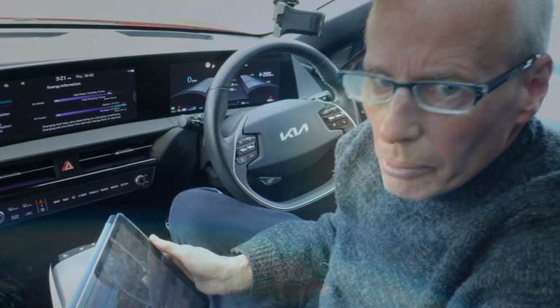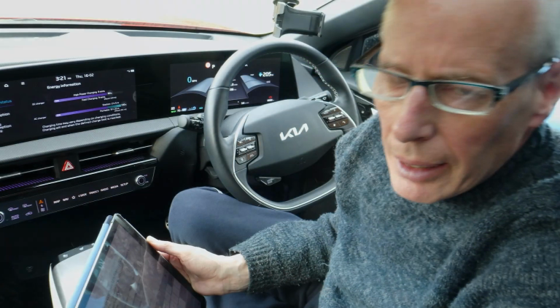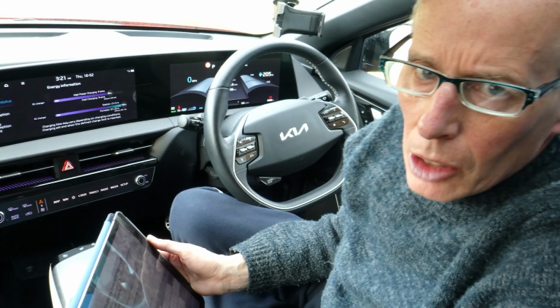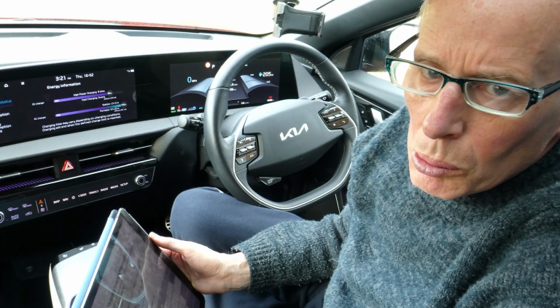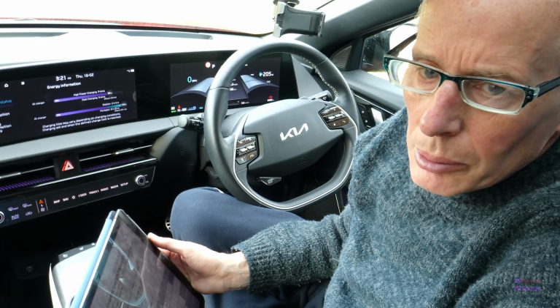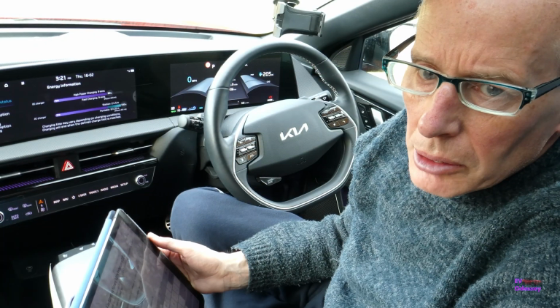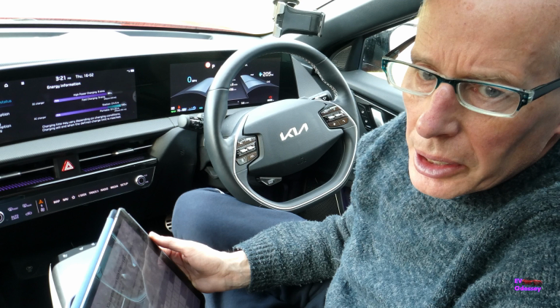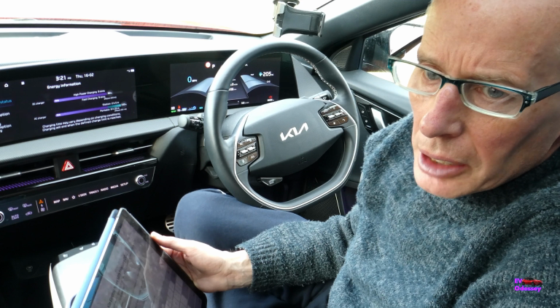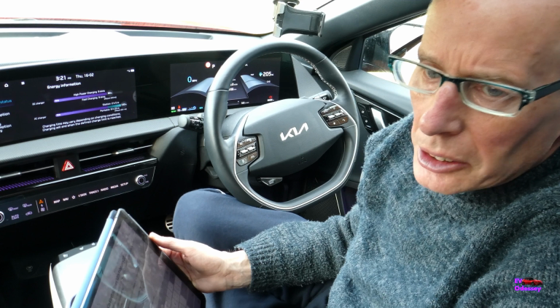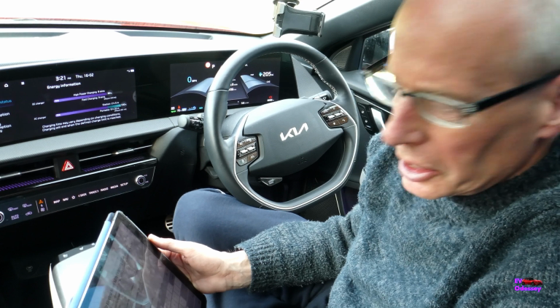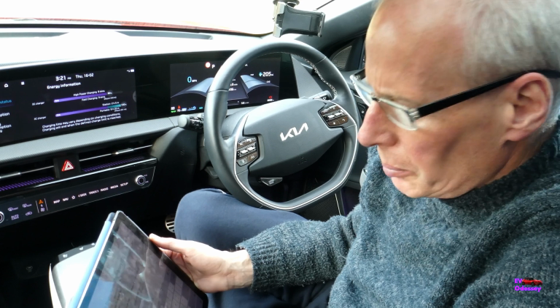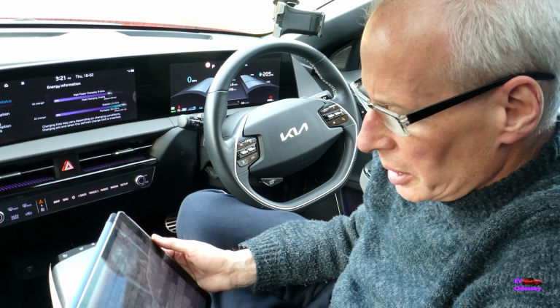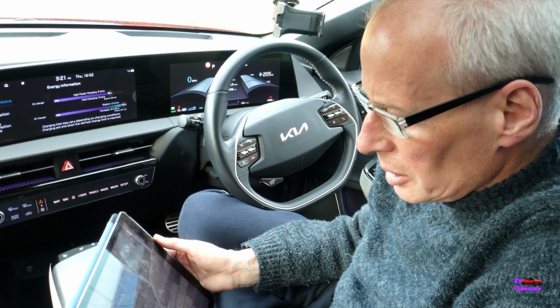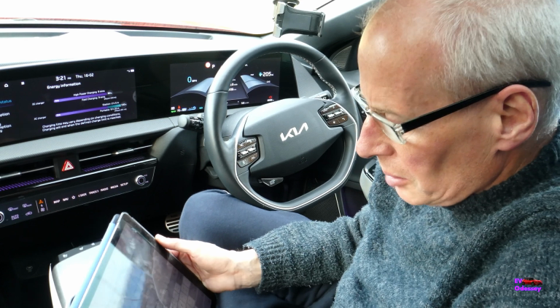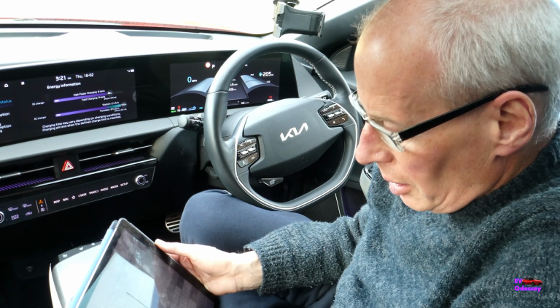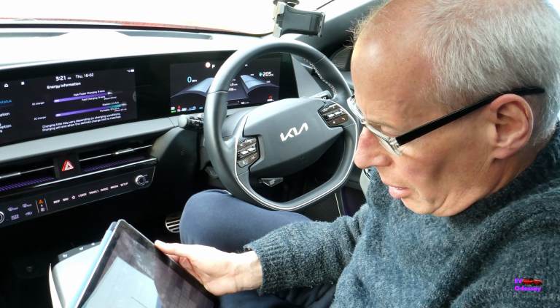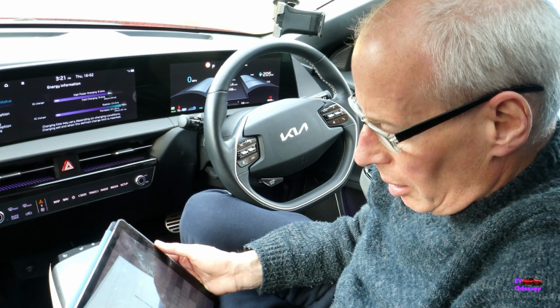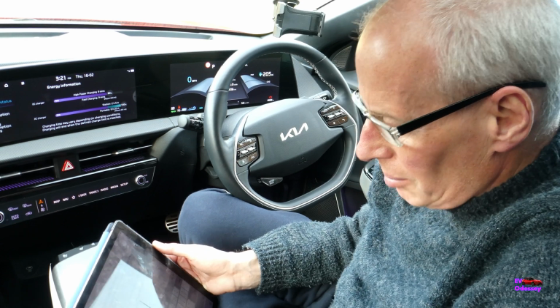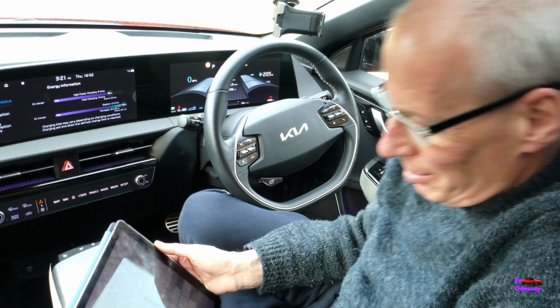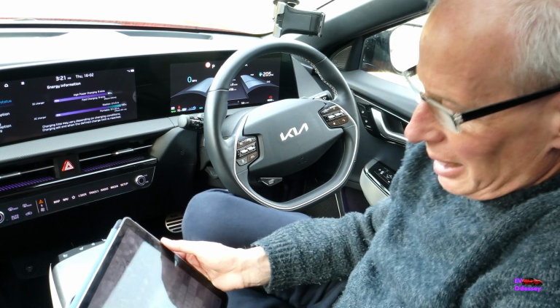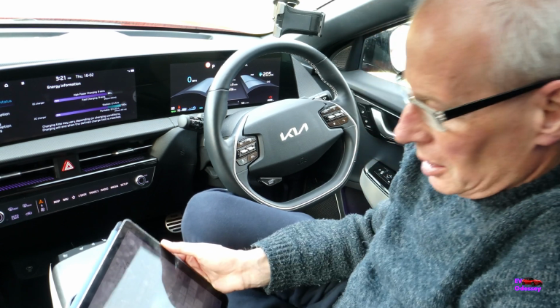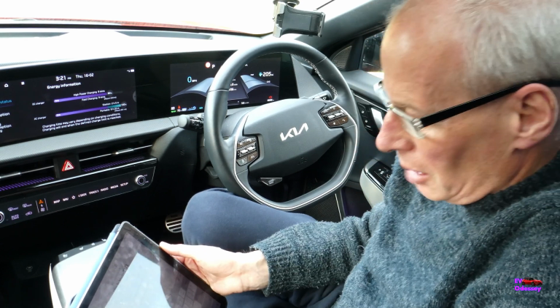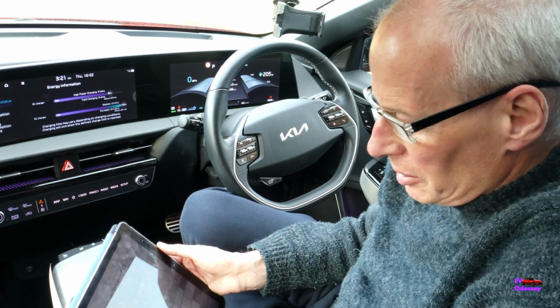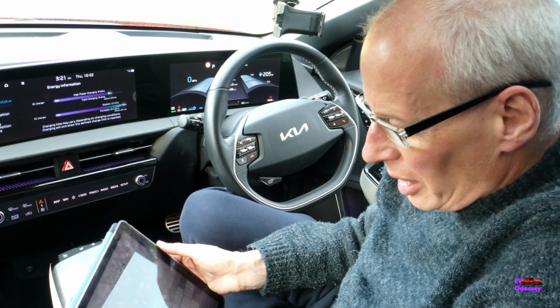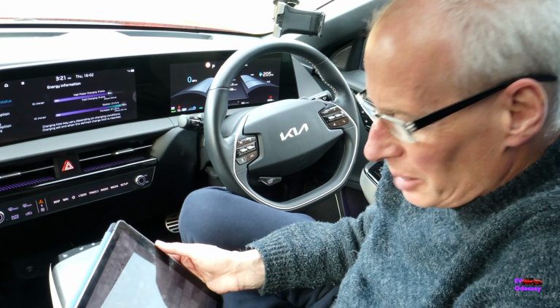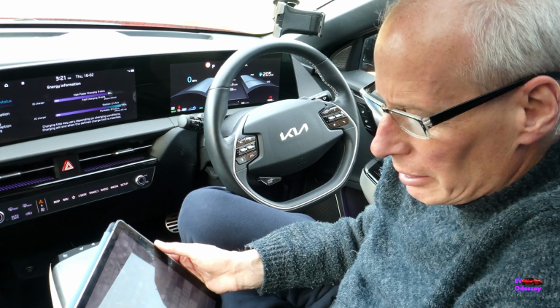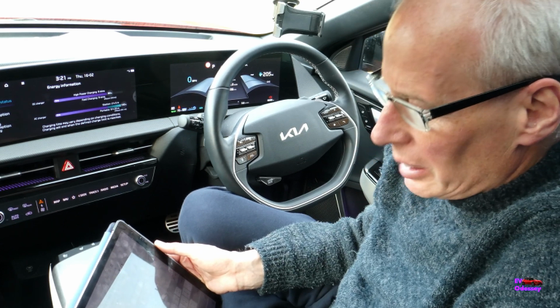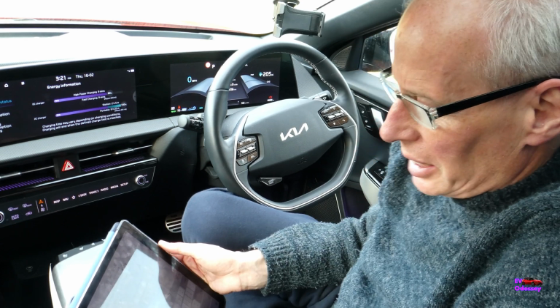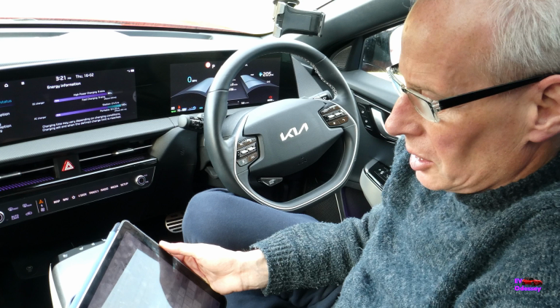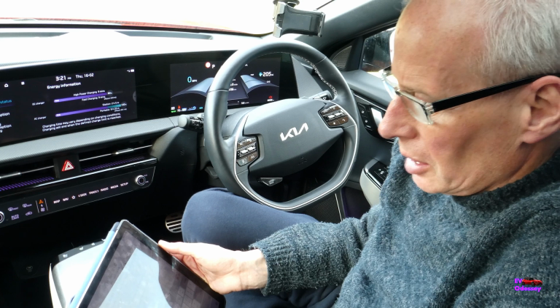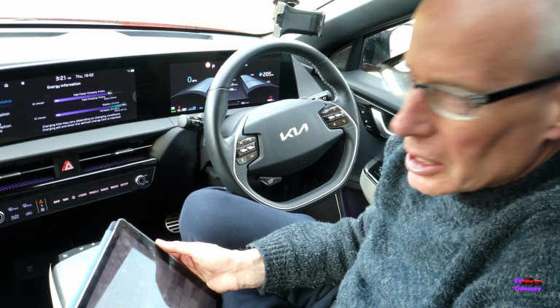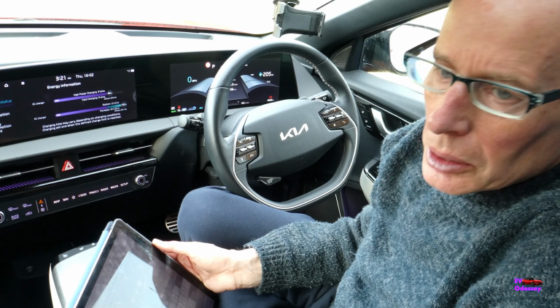Hello and welcome to another Kia Electric News episode. Let's start with Kia EV6 service intervals.